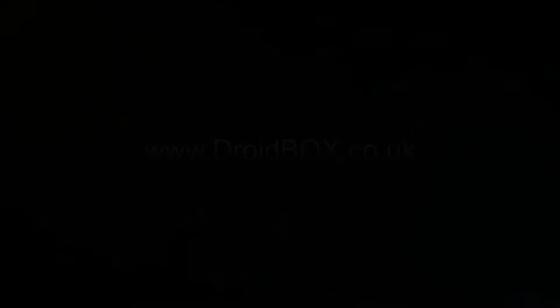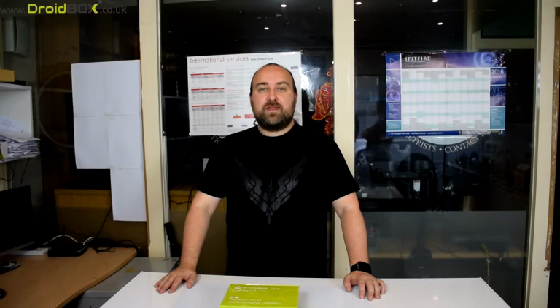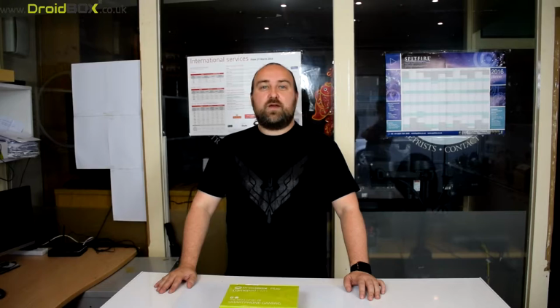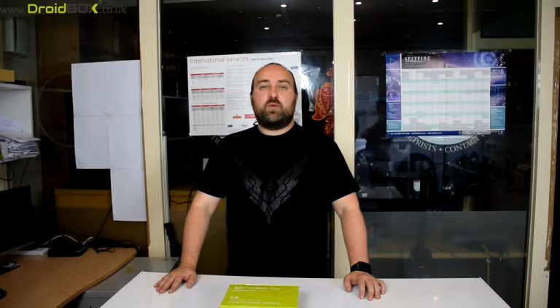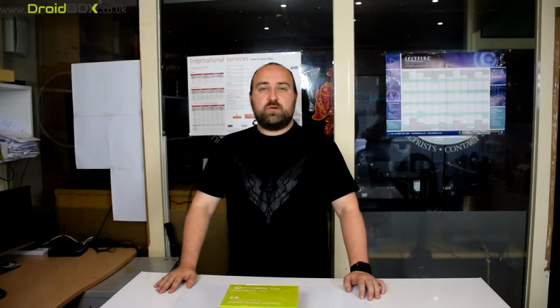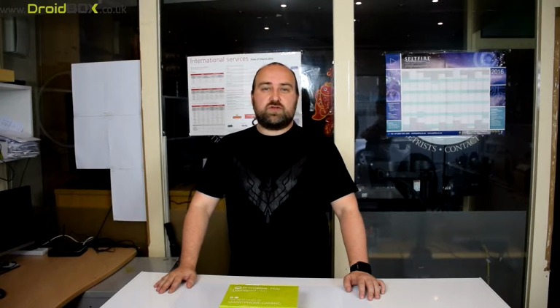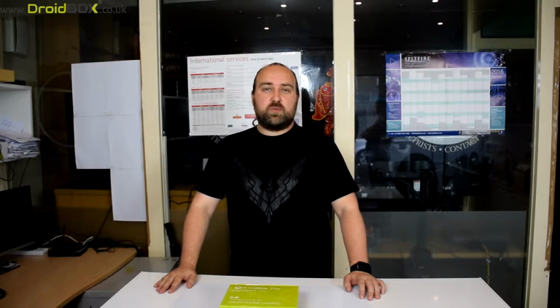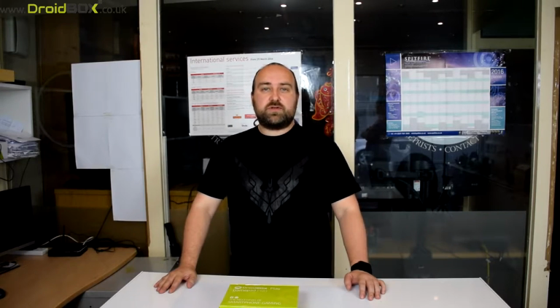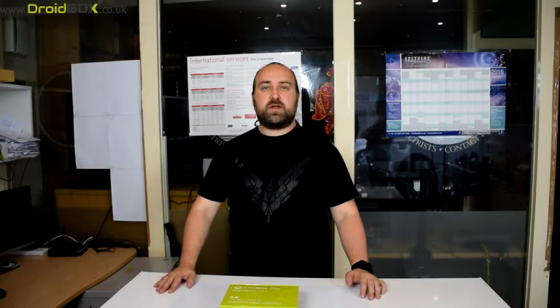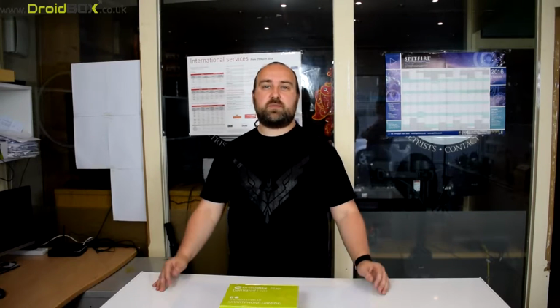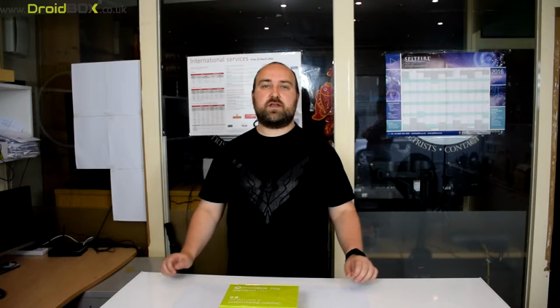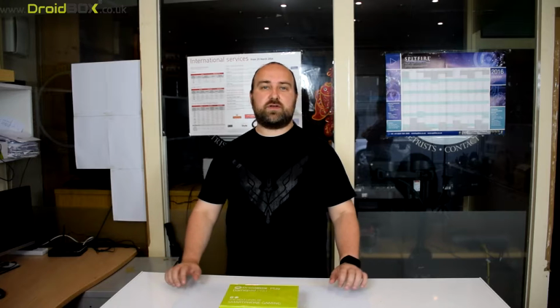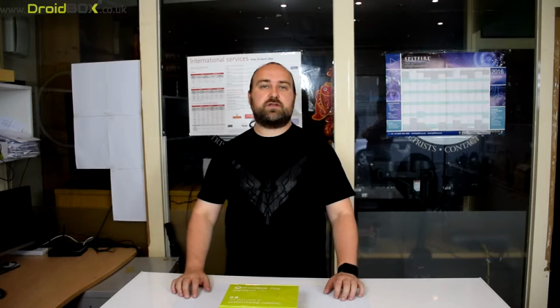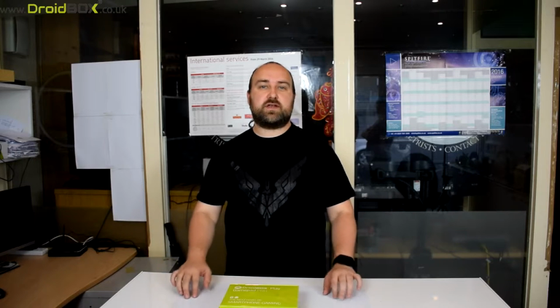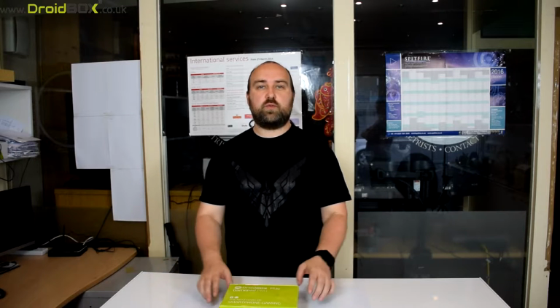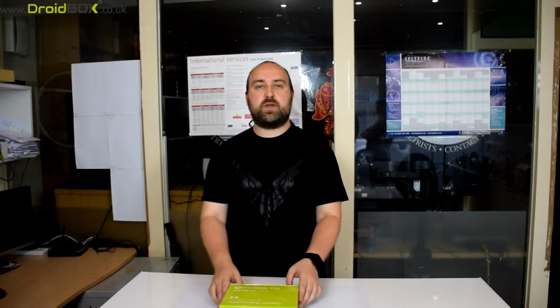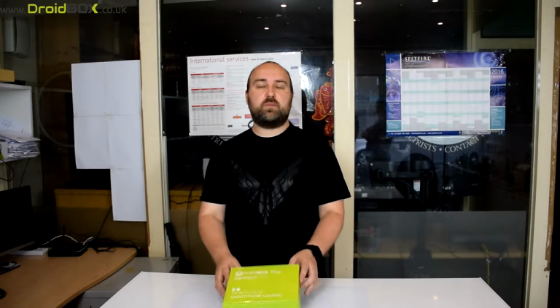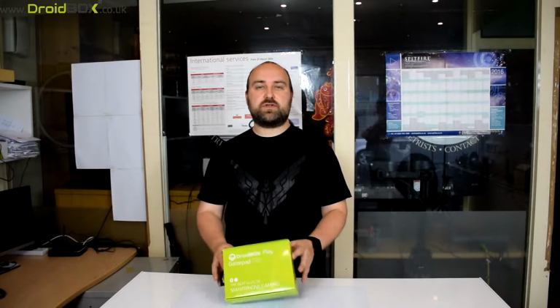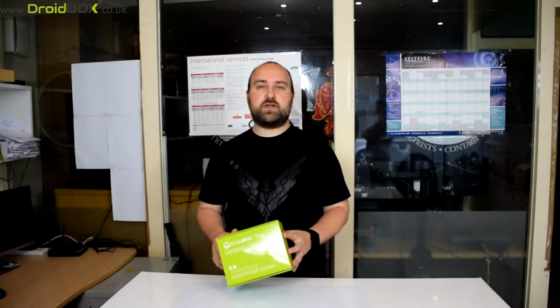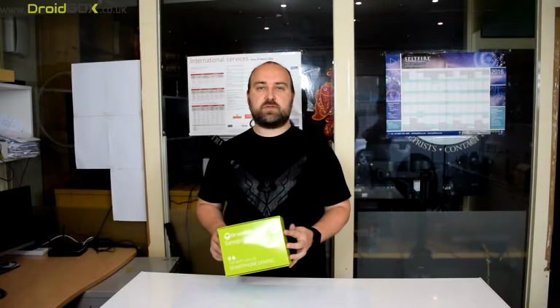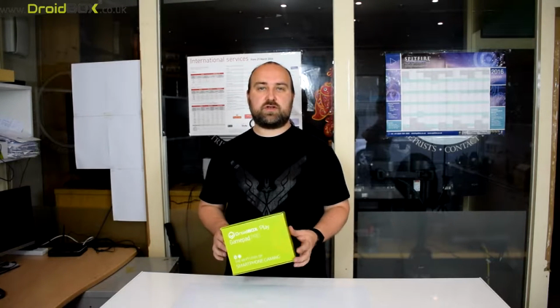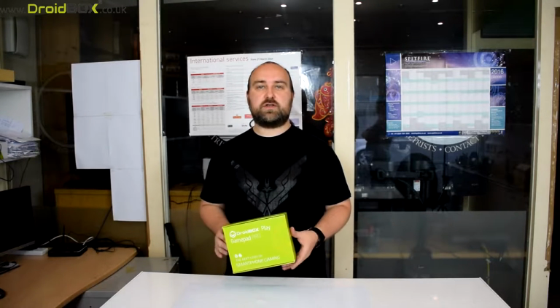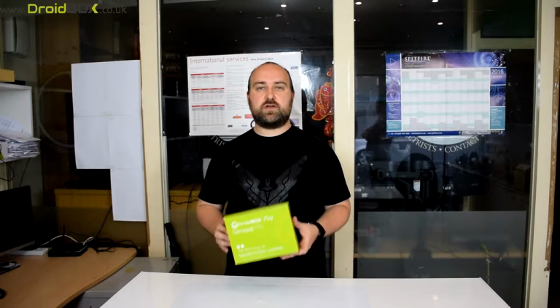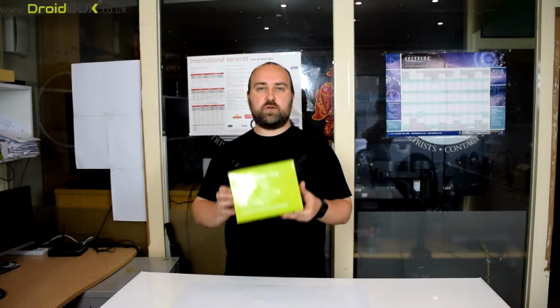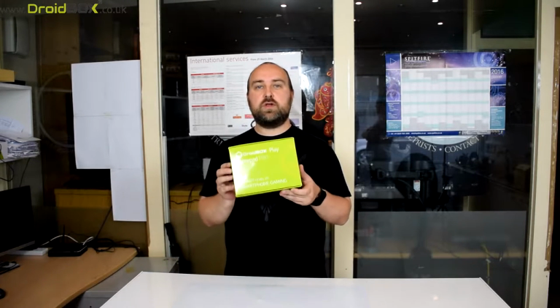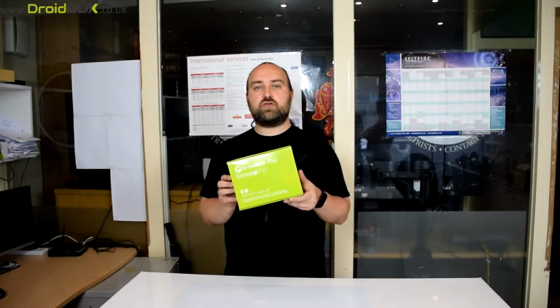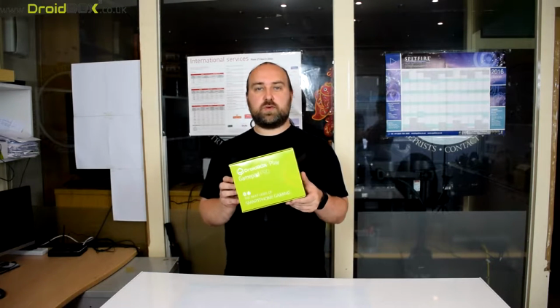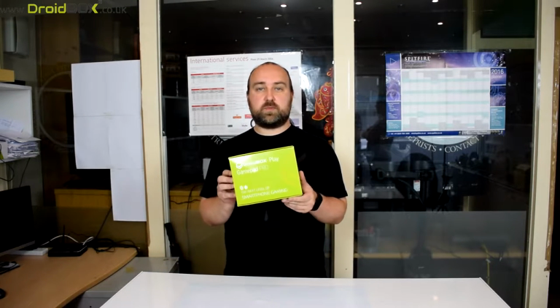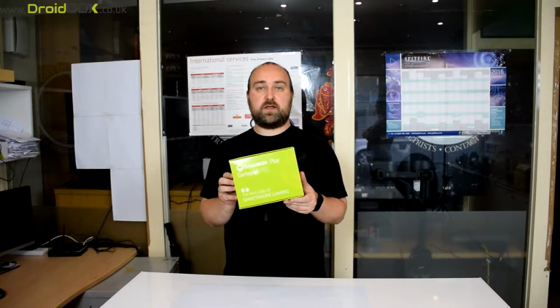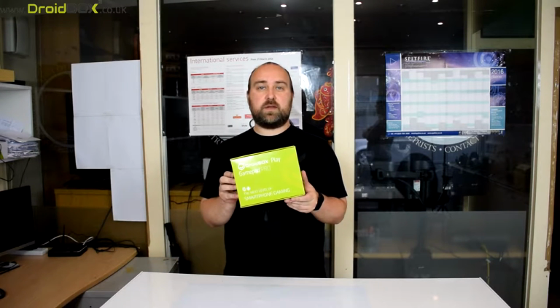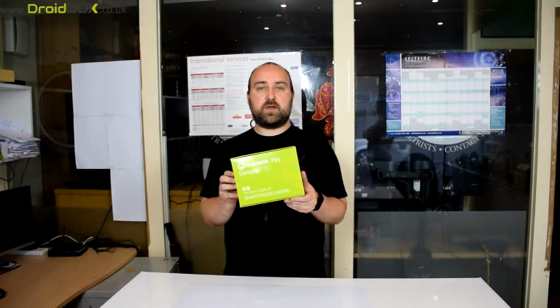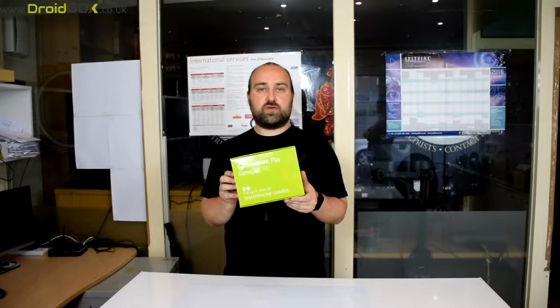Hello and welcome to Drybox. My name is David and today we'll be unboxing and demonstrating the new Drybox Play Gamepad Pro.